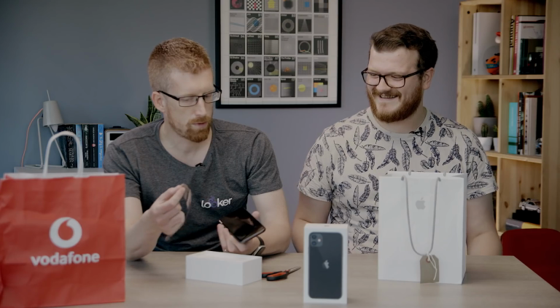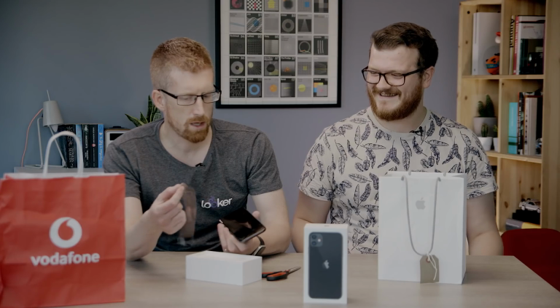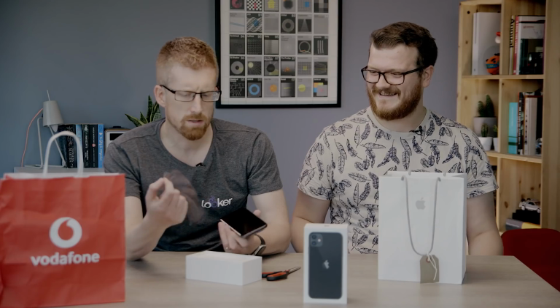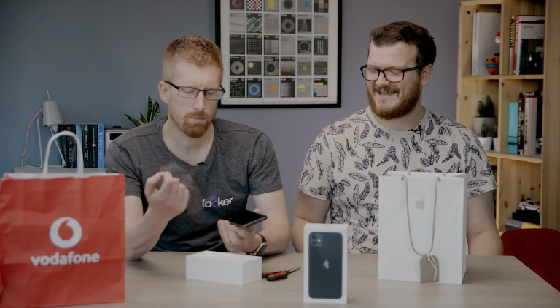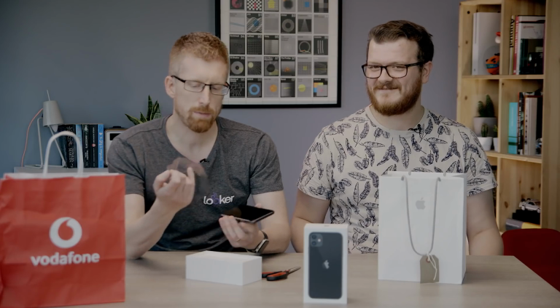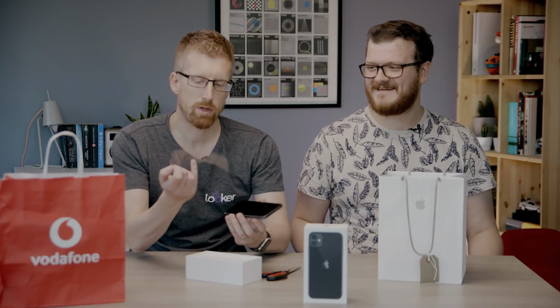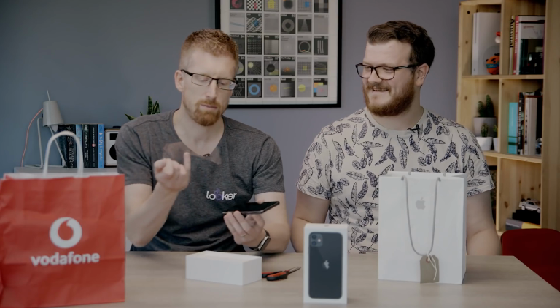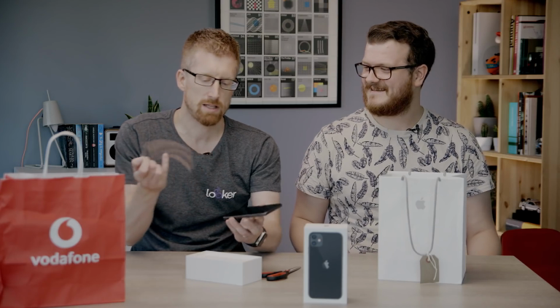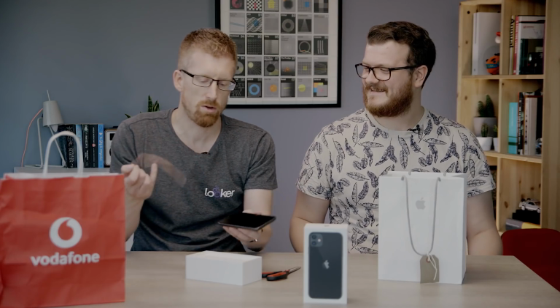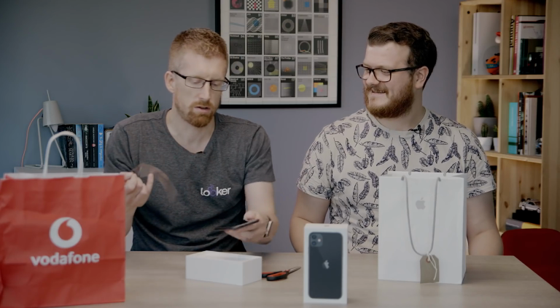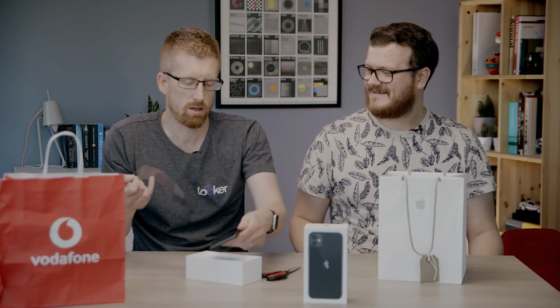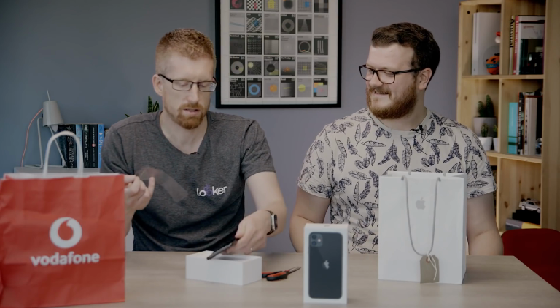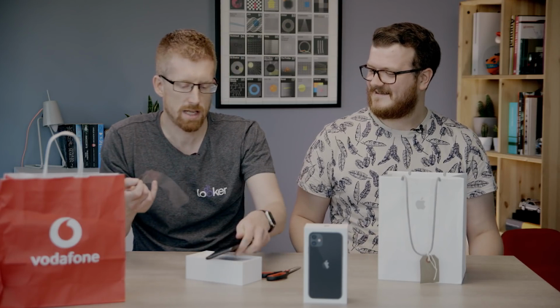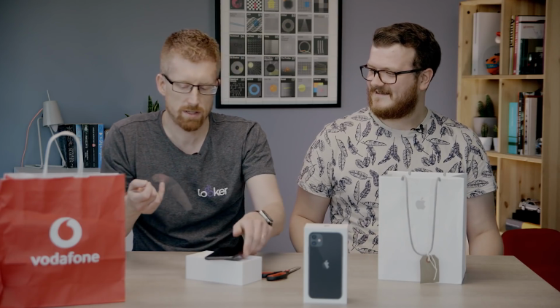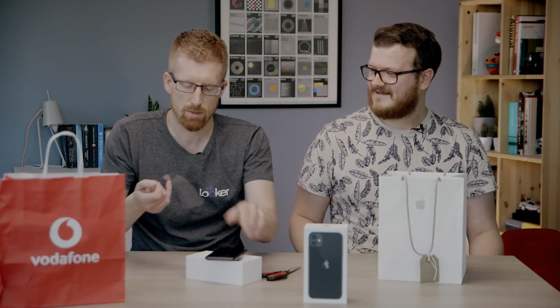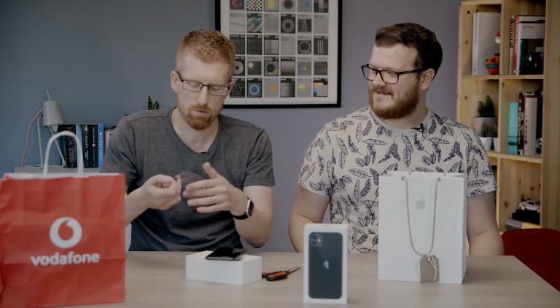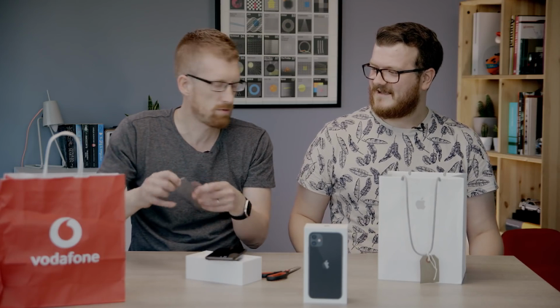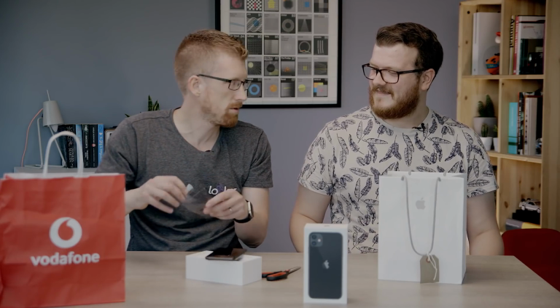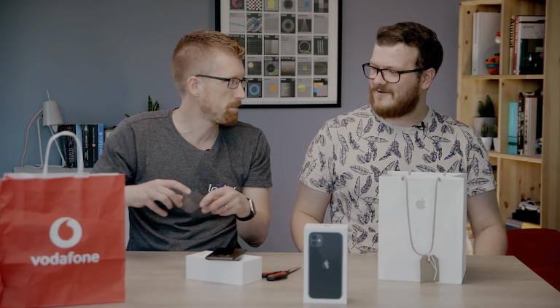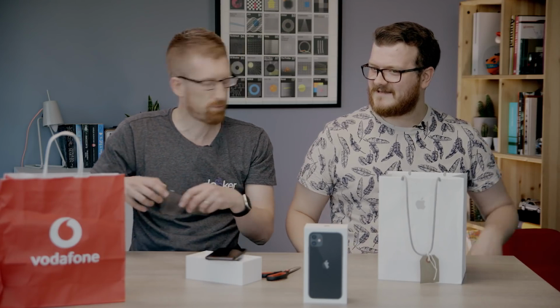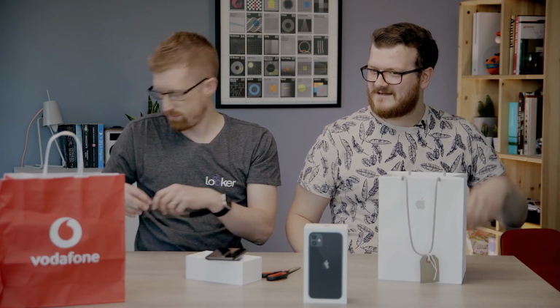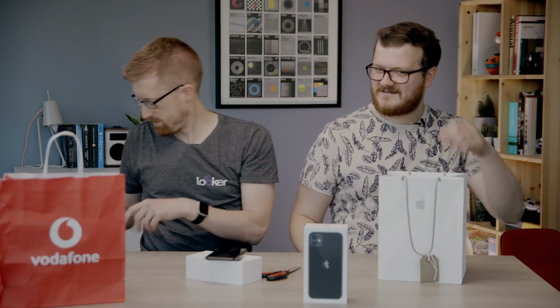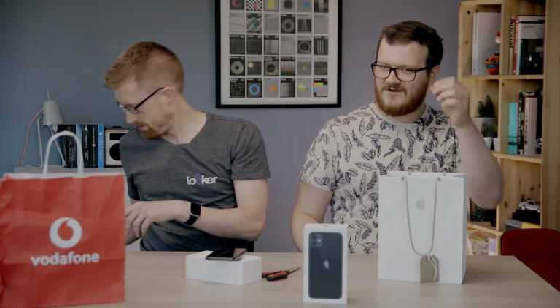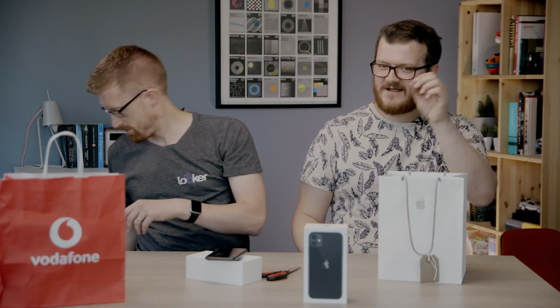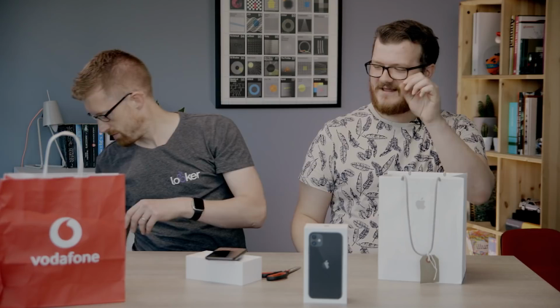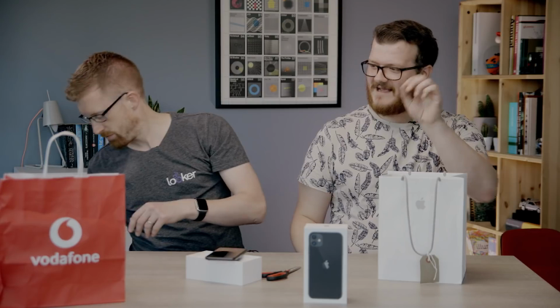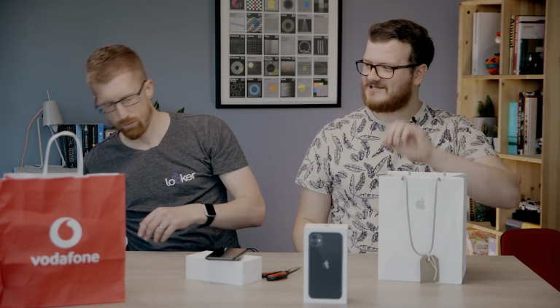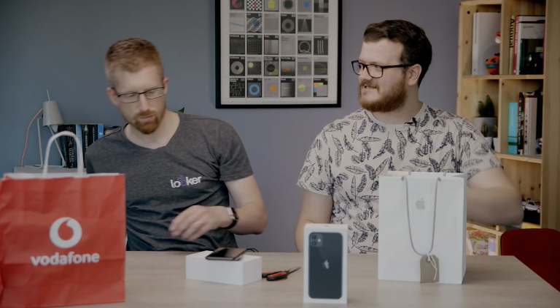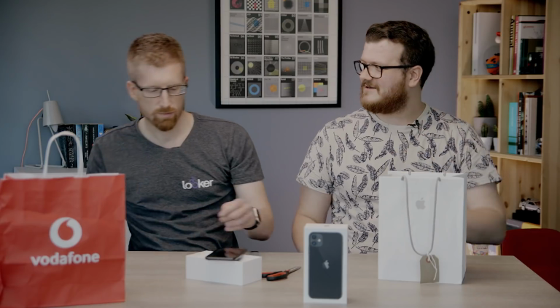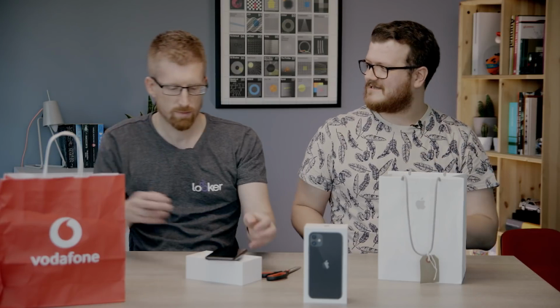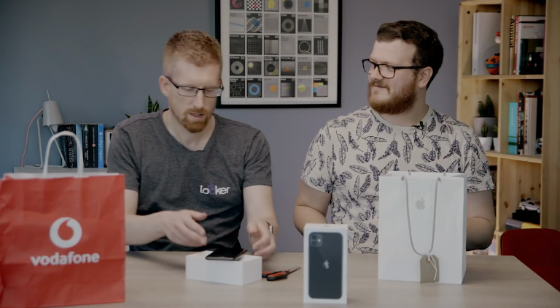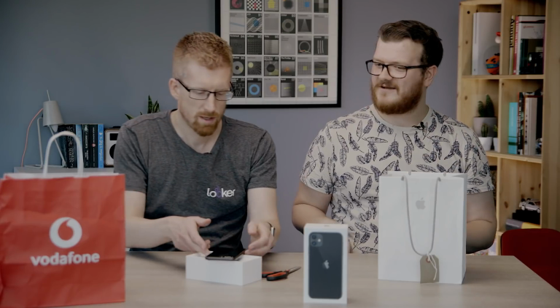You know, some people keep these on and just never take them off, and they'll start coming off at the edges and they'll just leave it on.